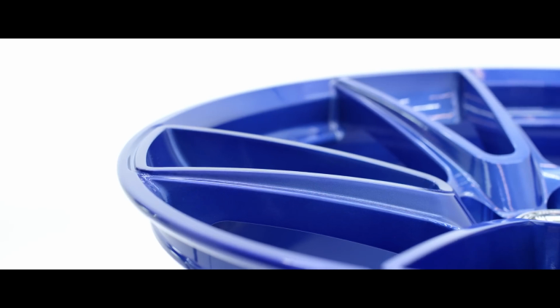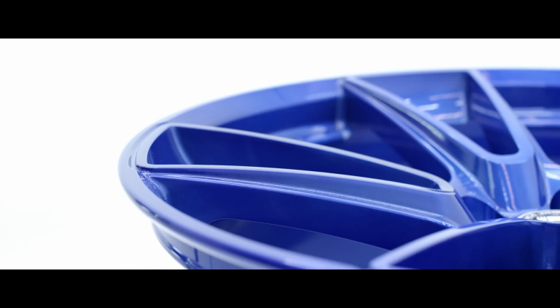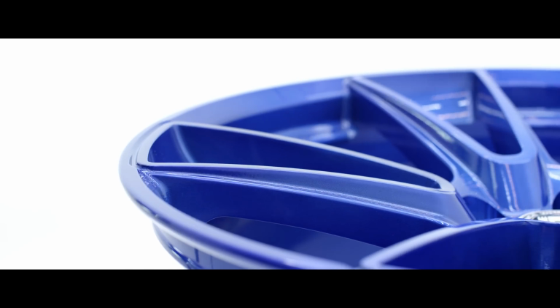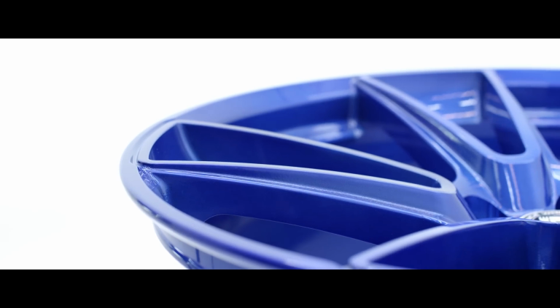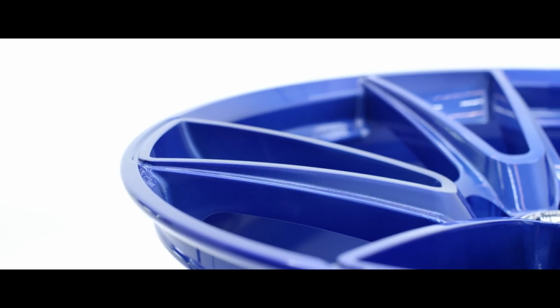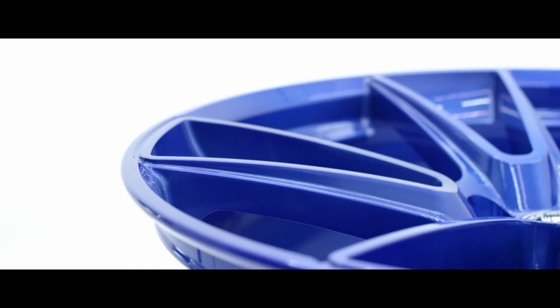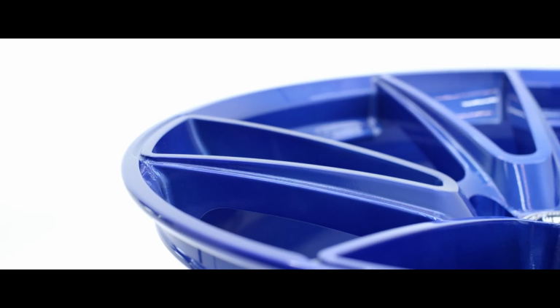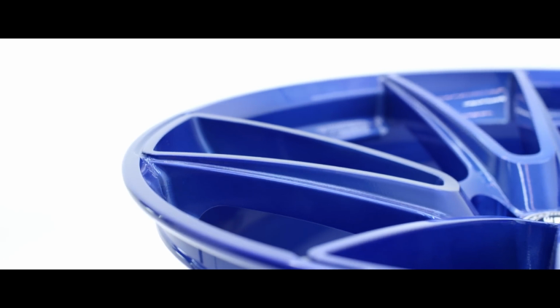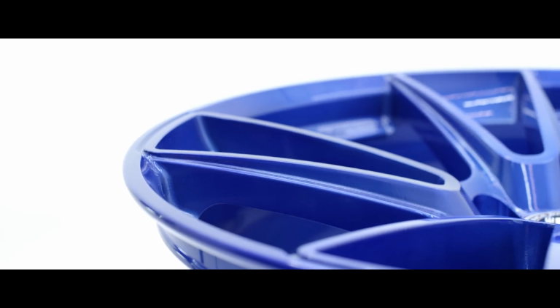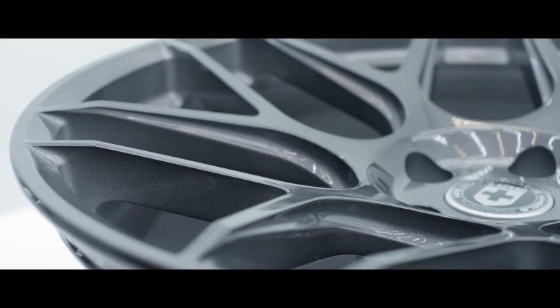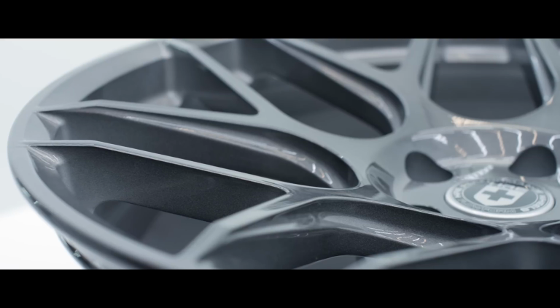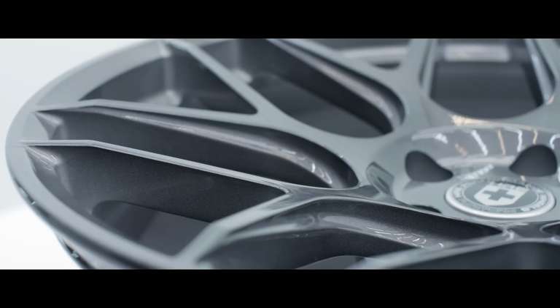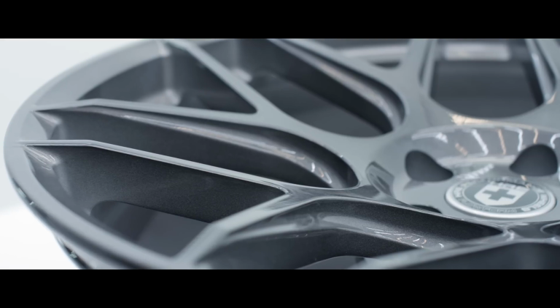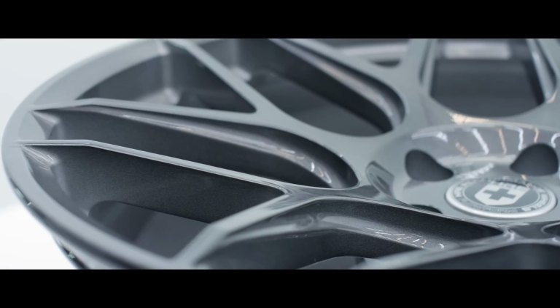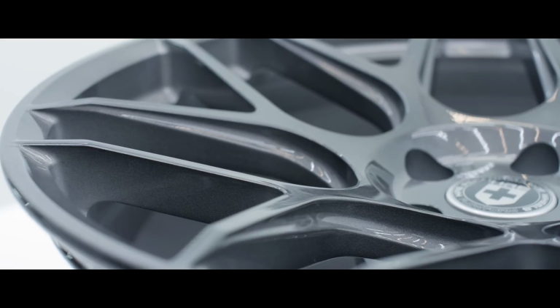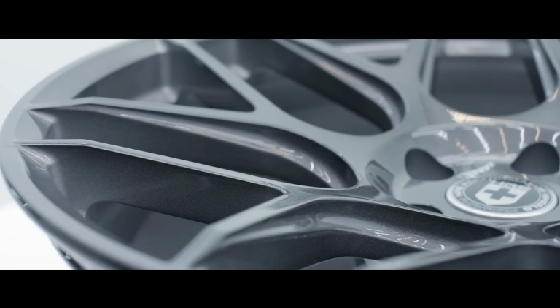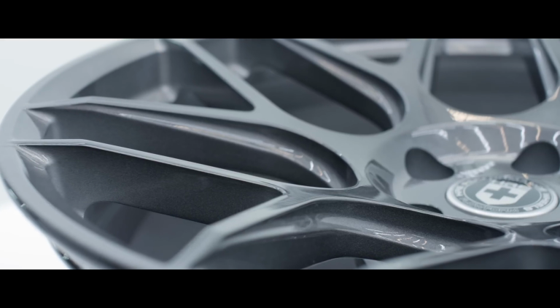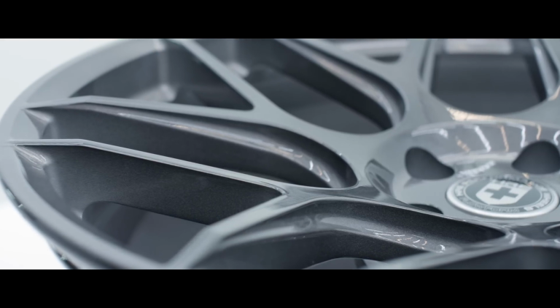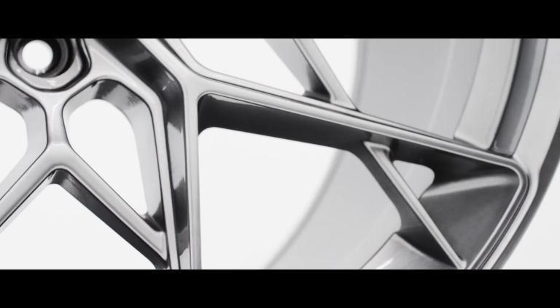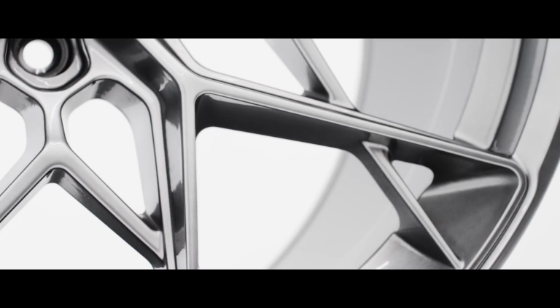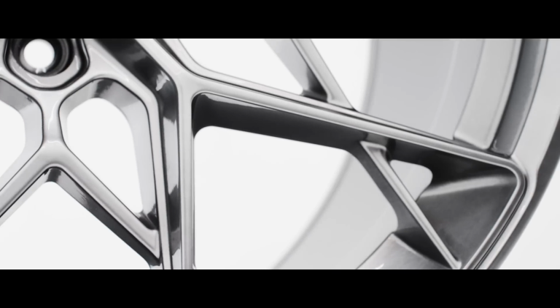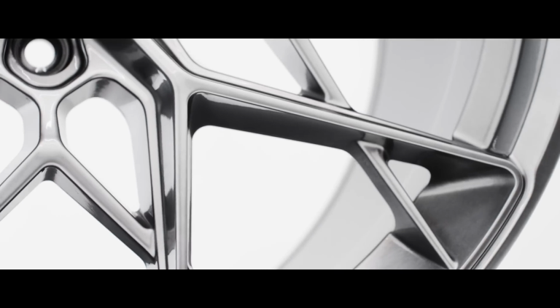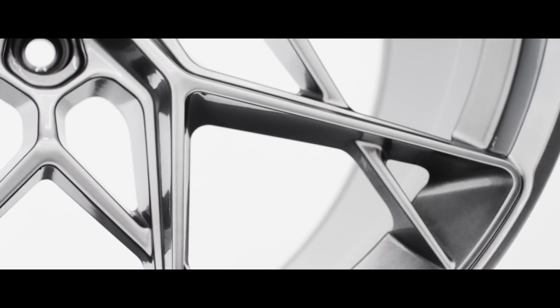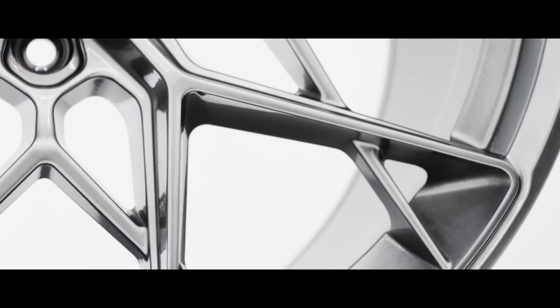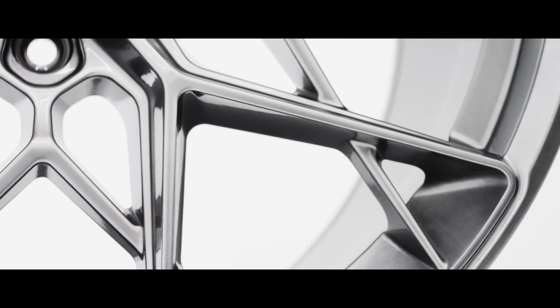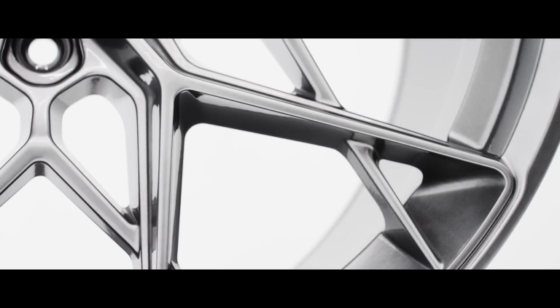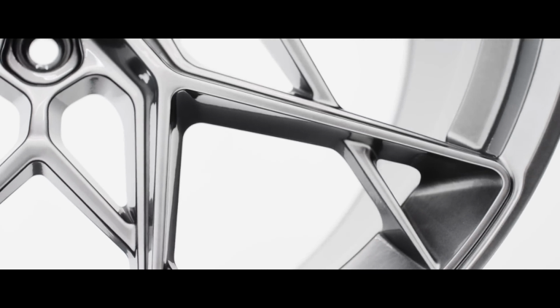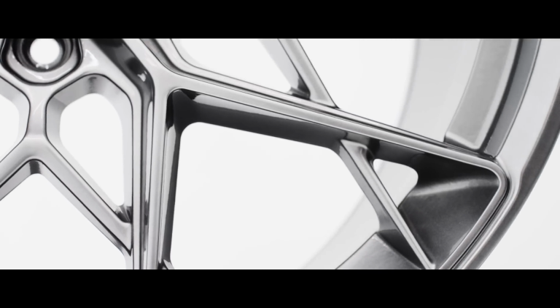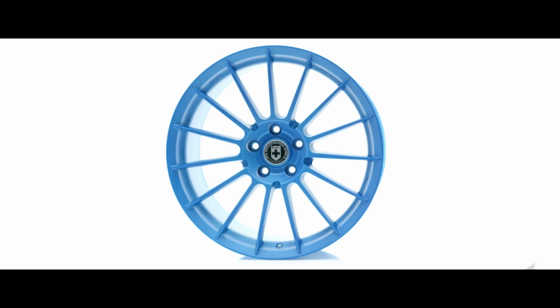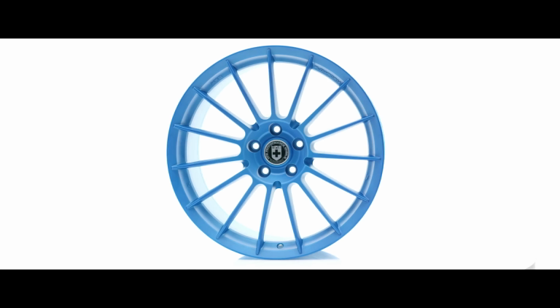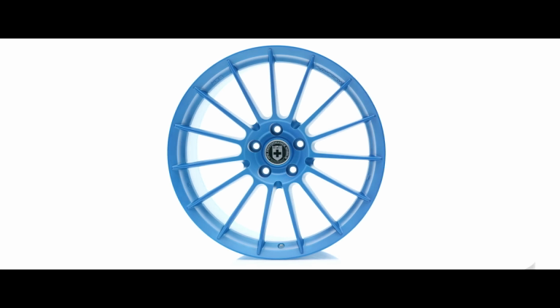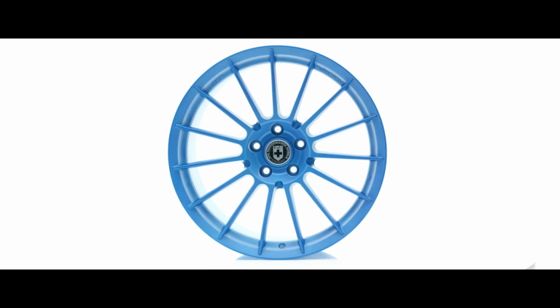Our FlowForm wheels are available in five different styles, in three standard finishes and over 30 optional finishes.